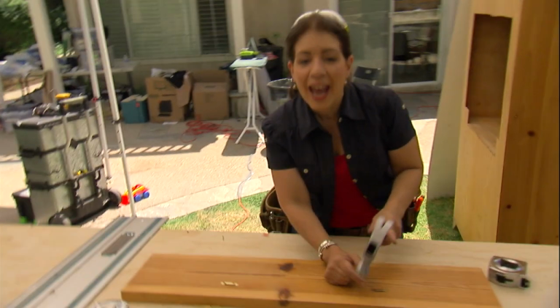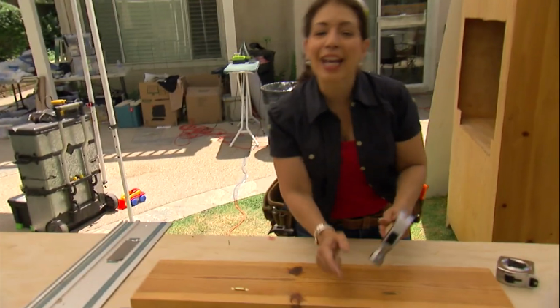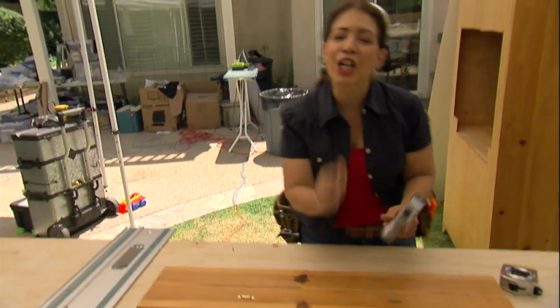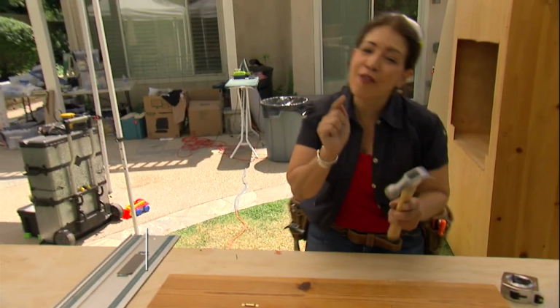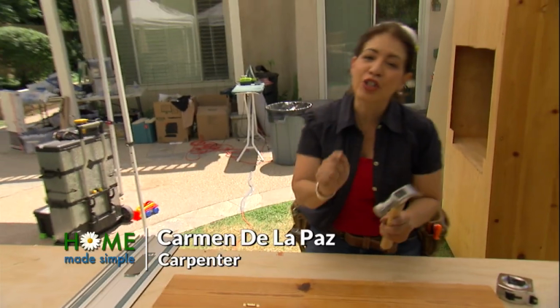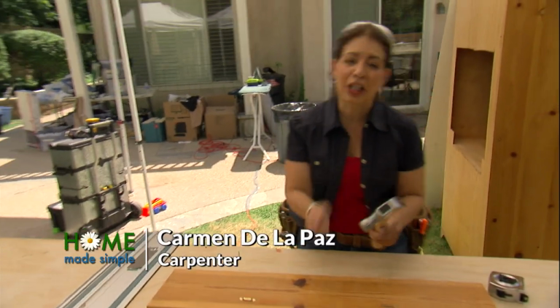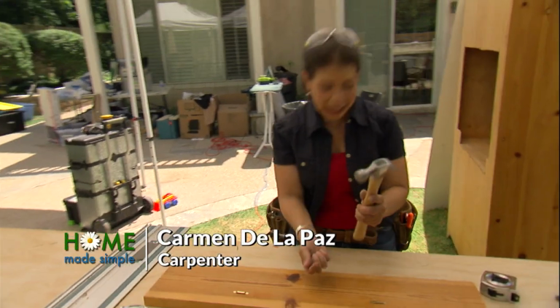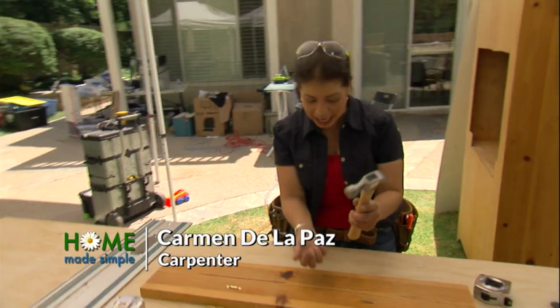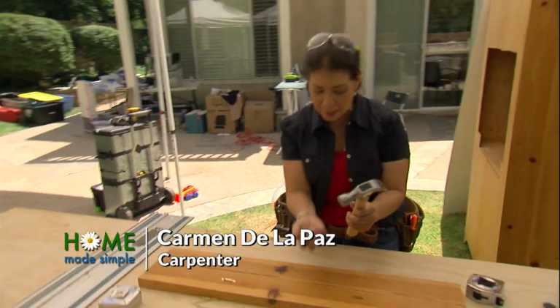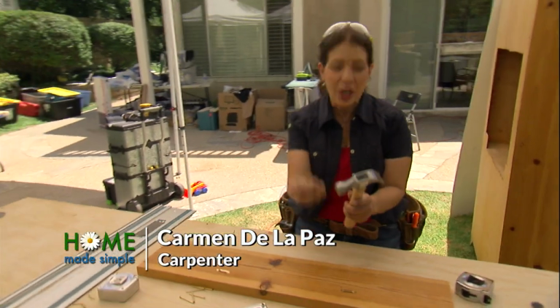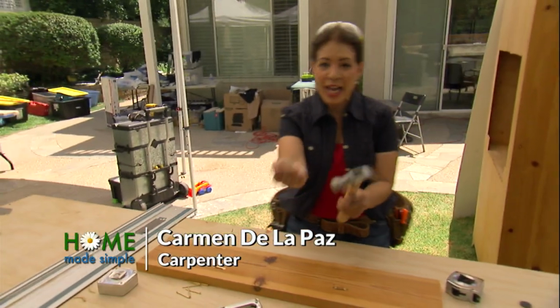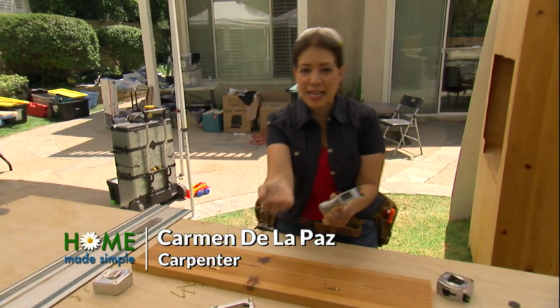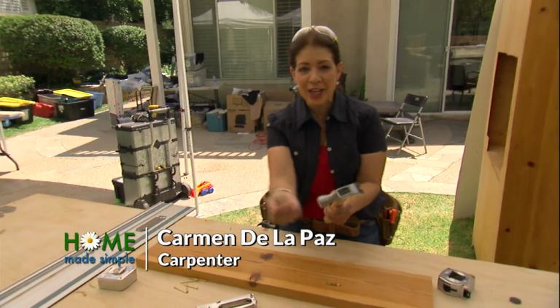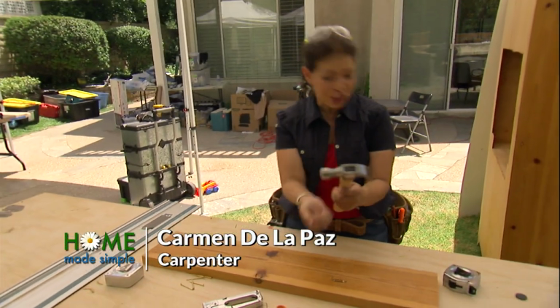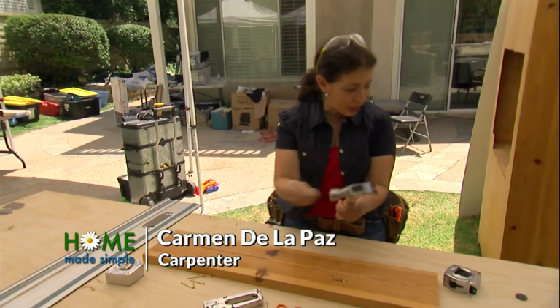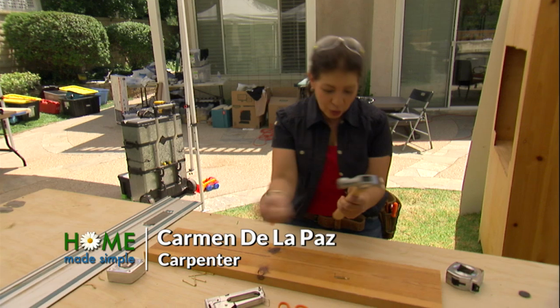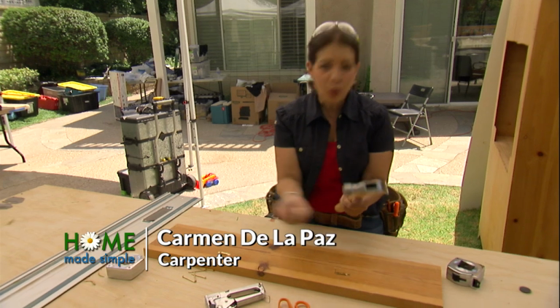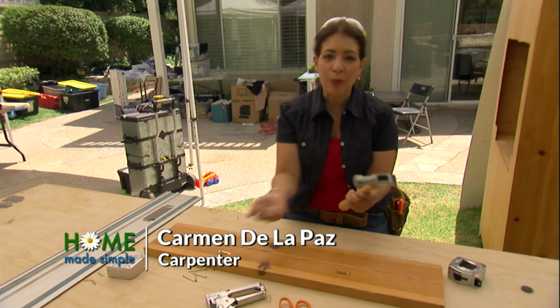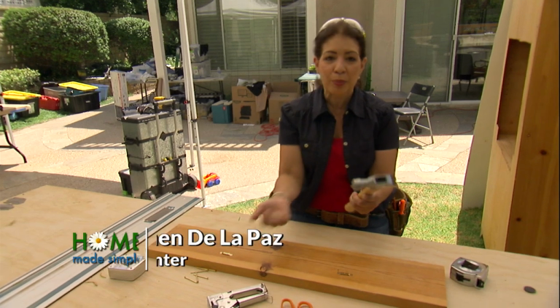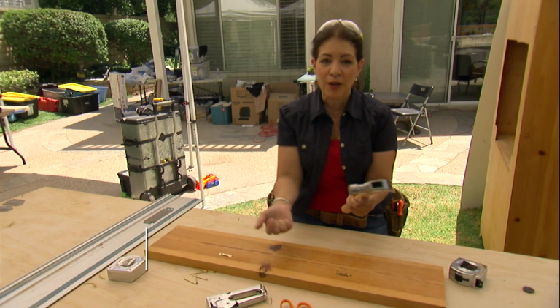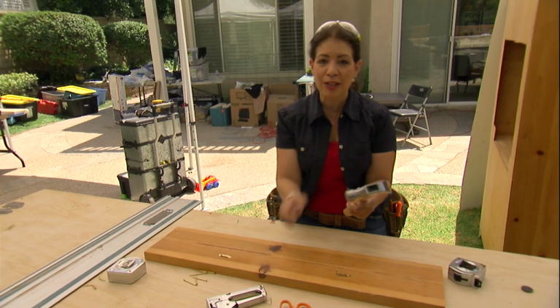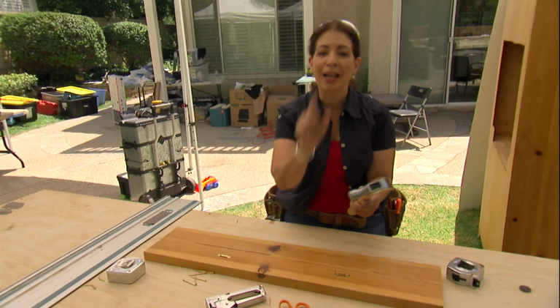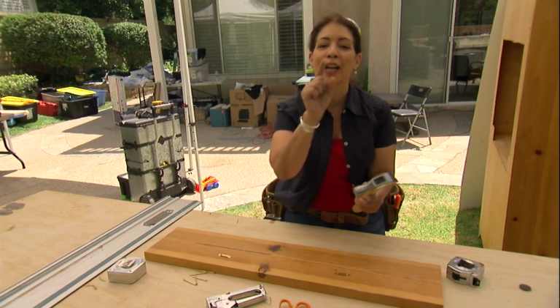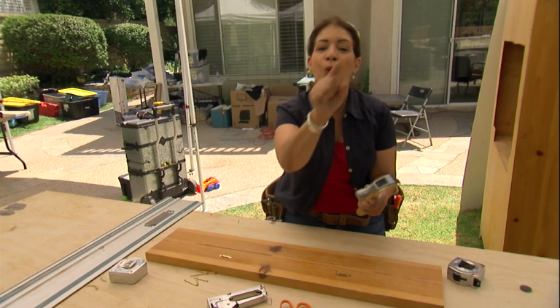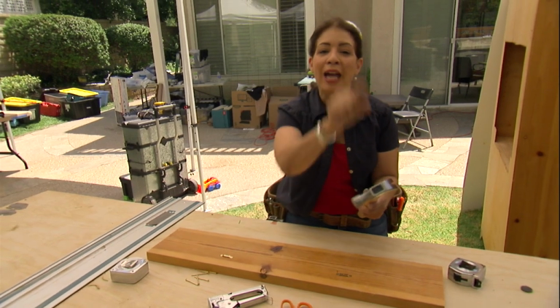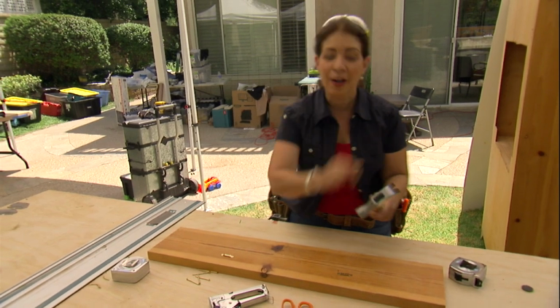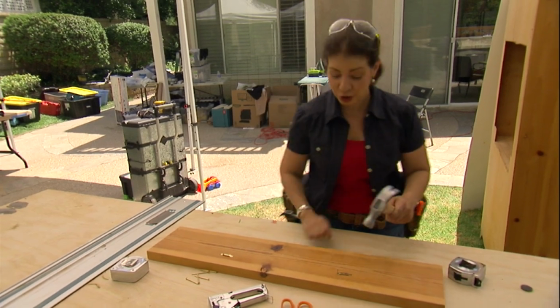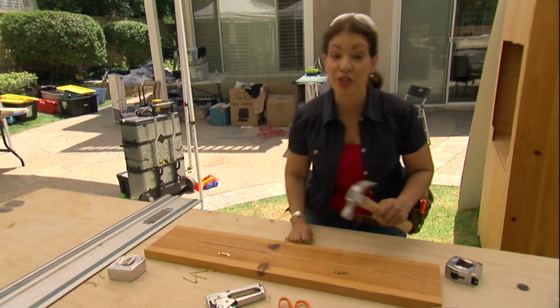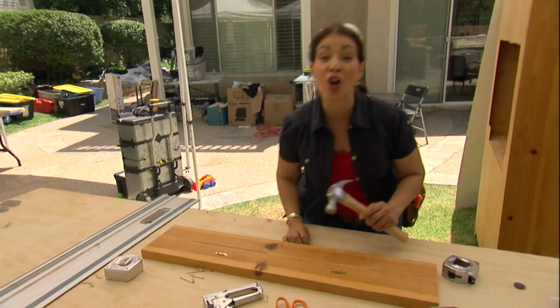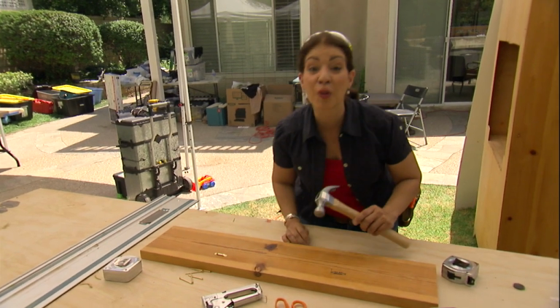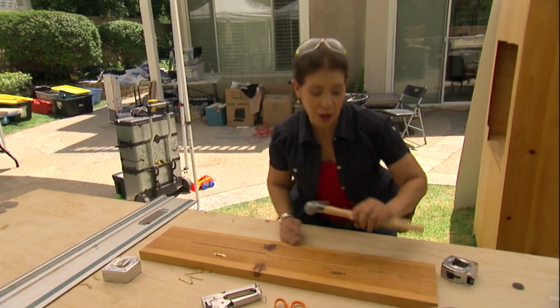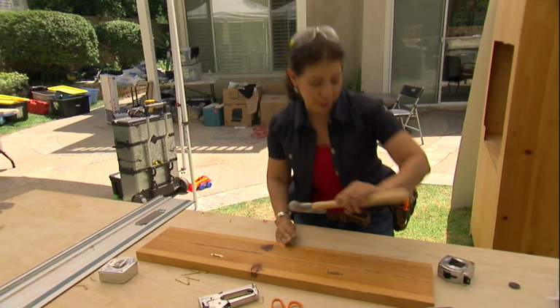Hey, are you ever juggling a hammer and nails and you don't know quite where to put everything? I've got a quick hack for you to solve the problem.